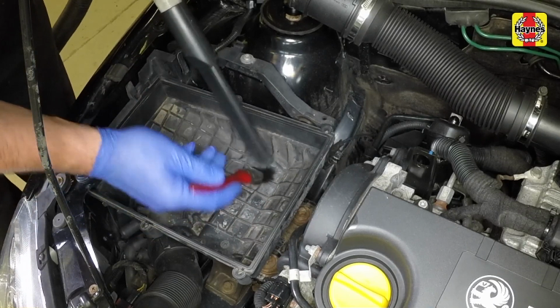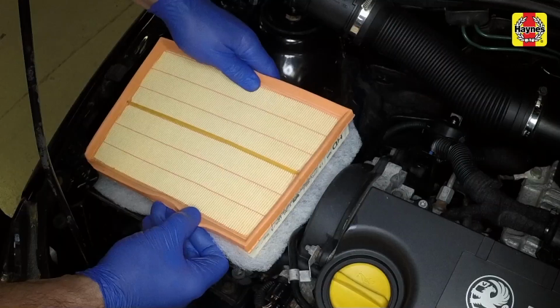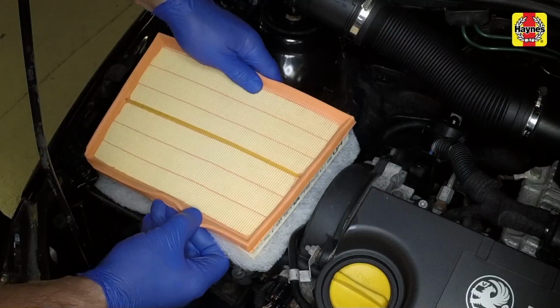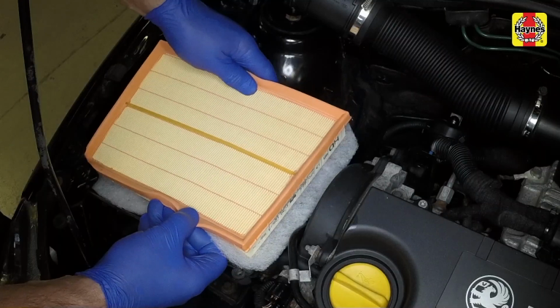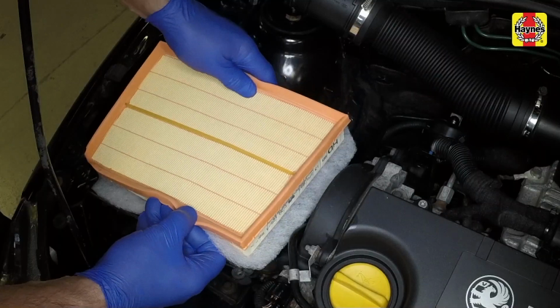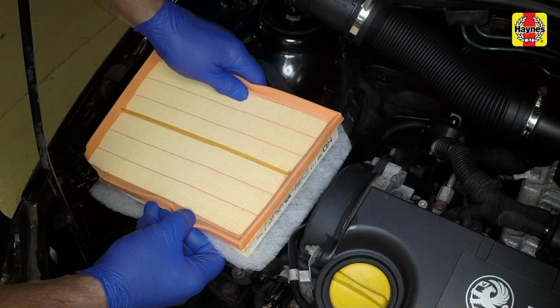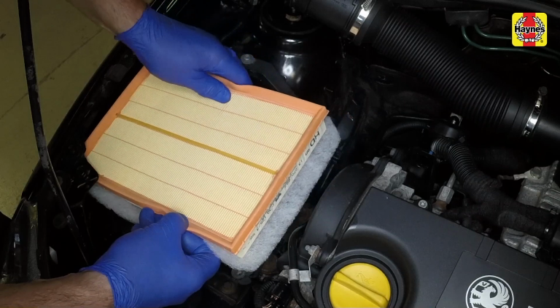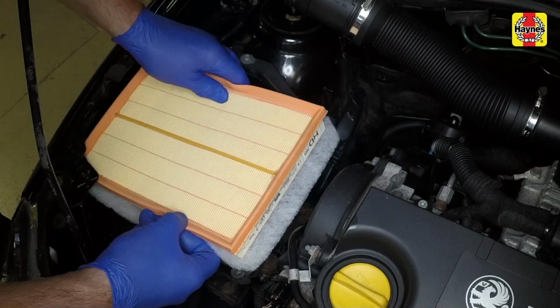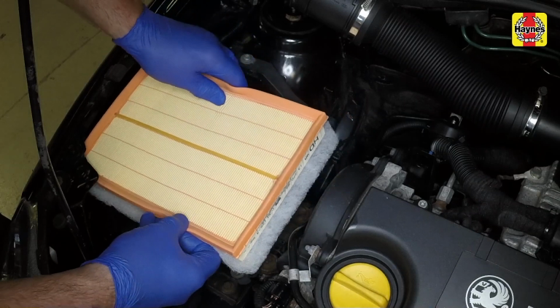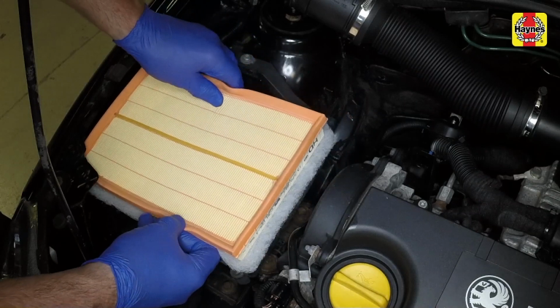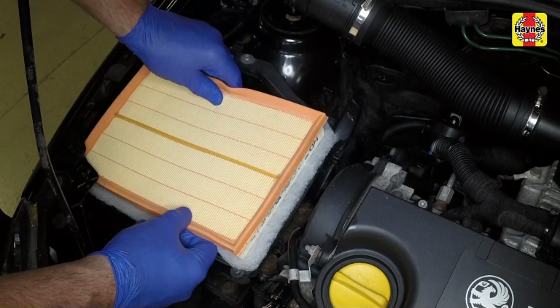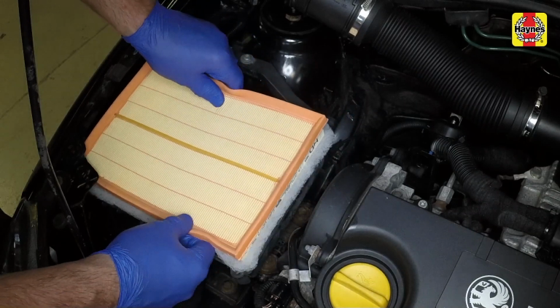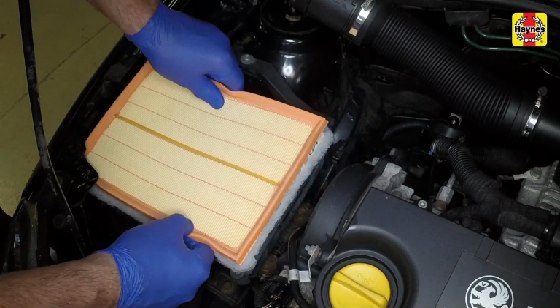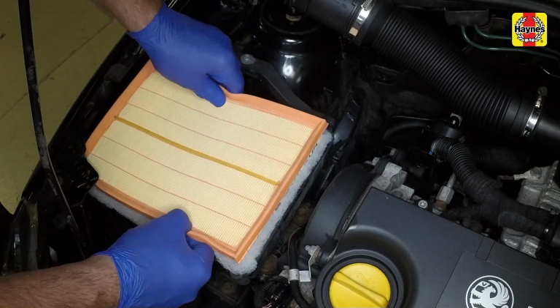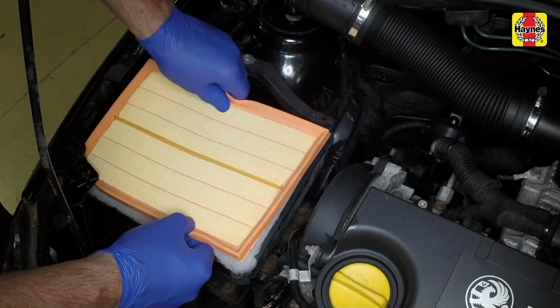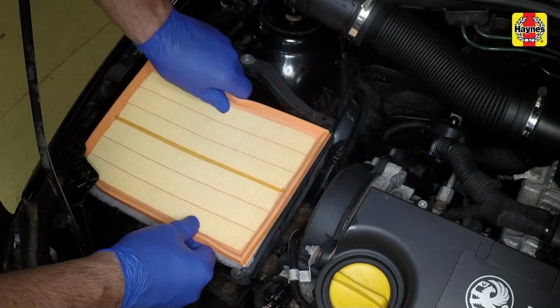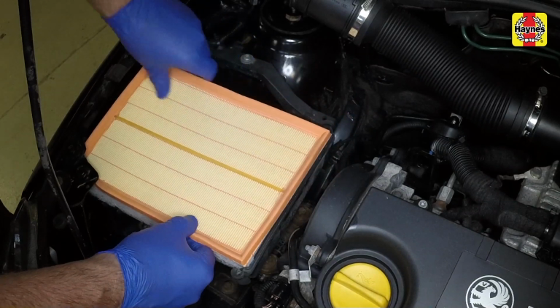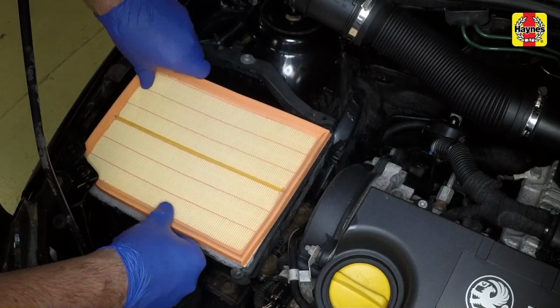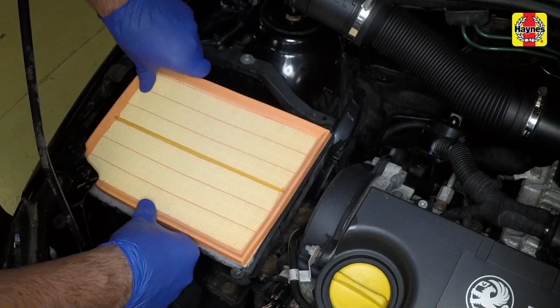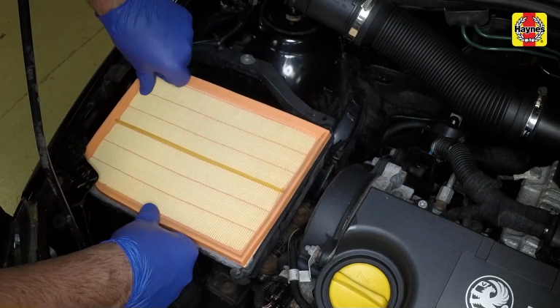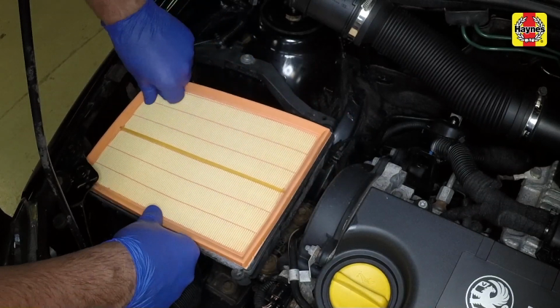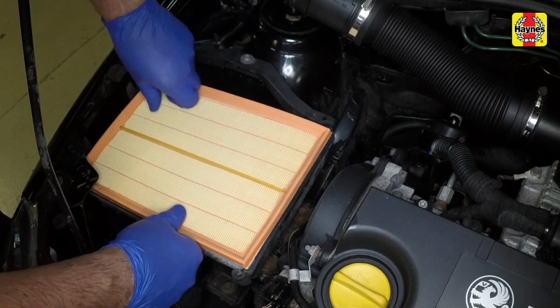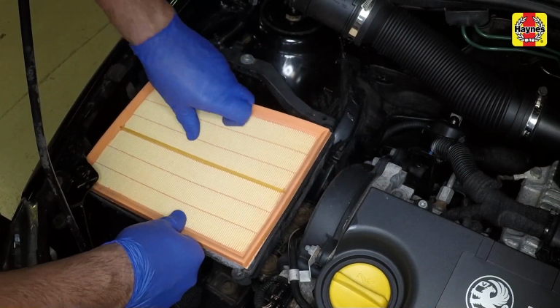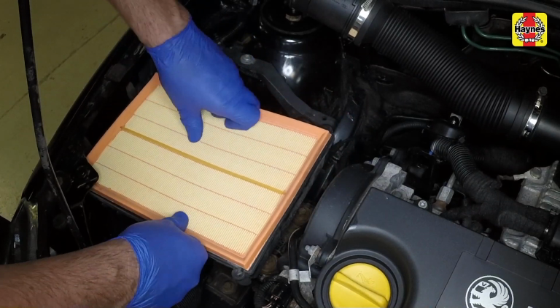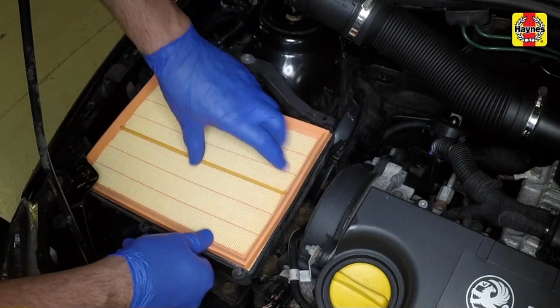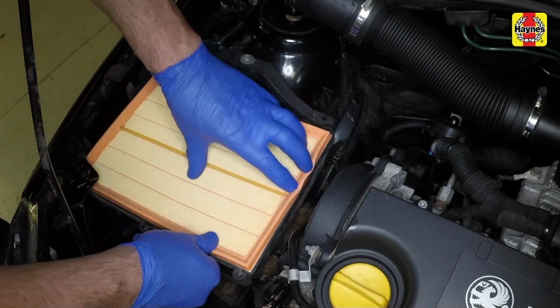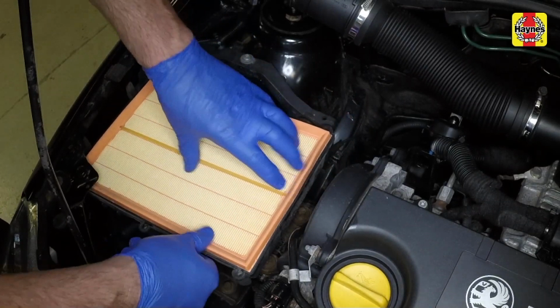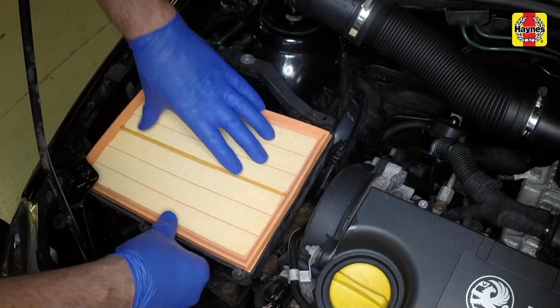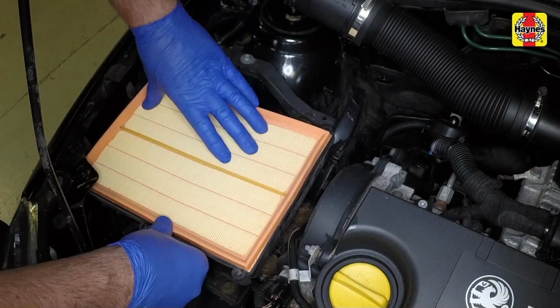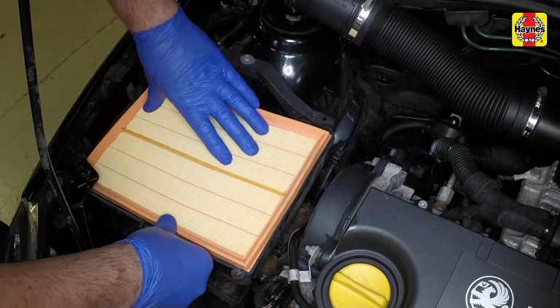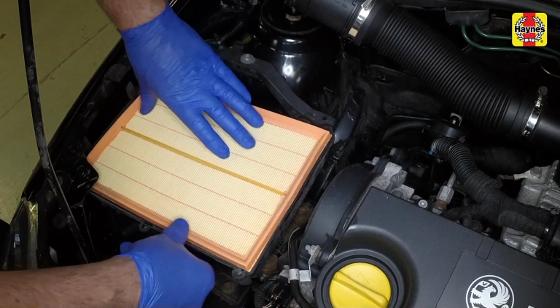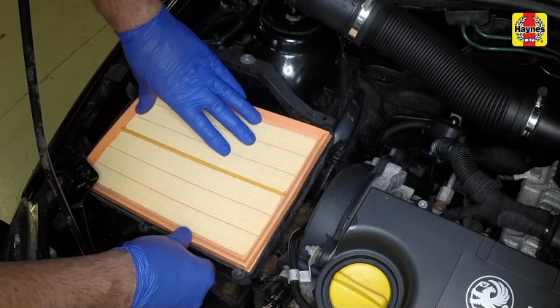Fit the new filter, making sure that the rubber locating flange is uppermost.